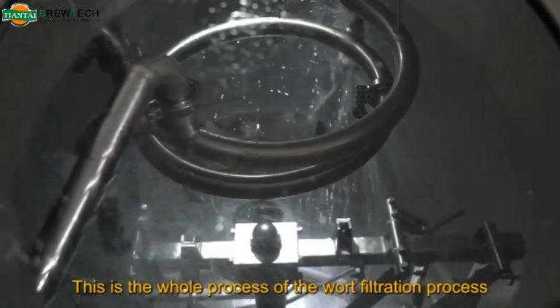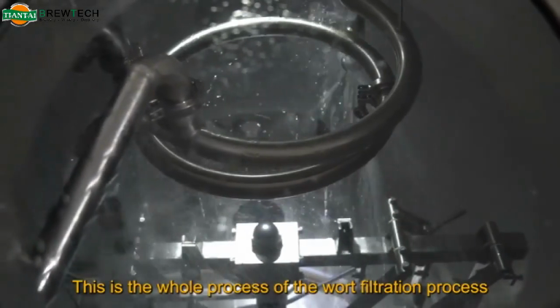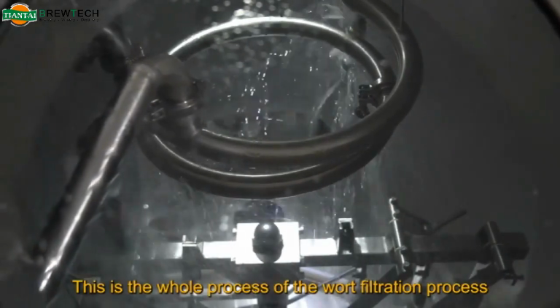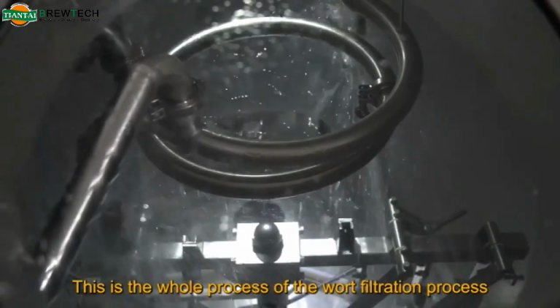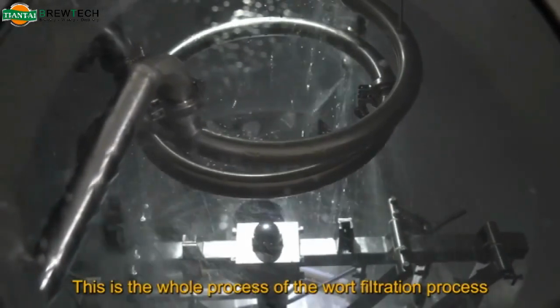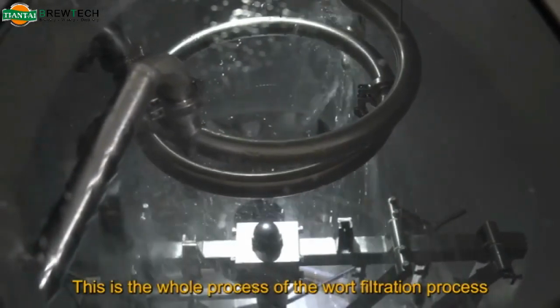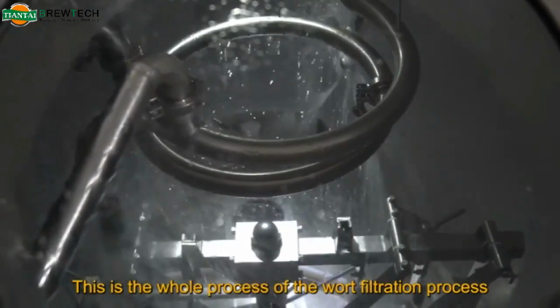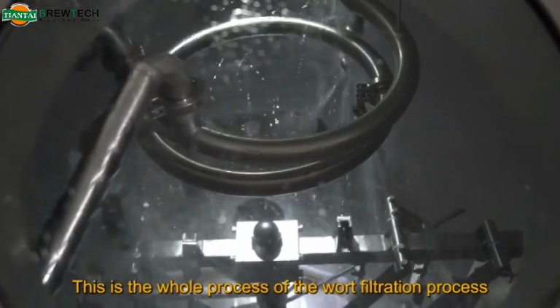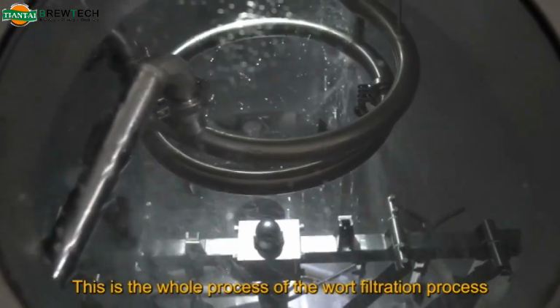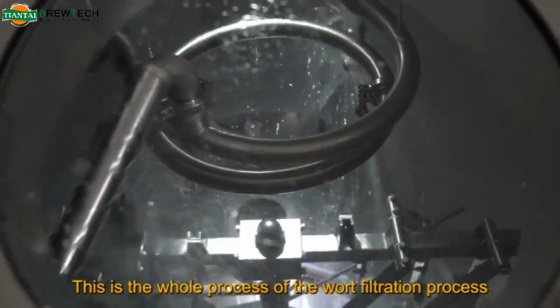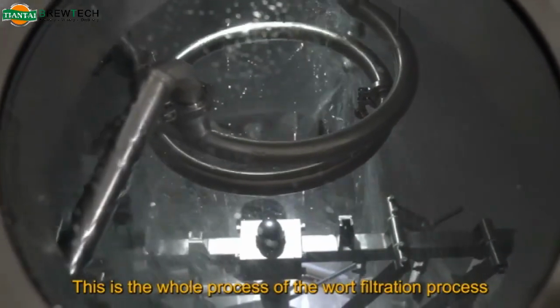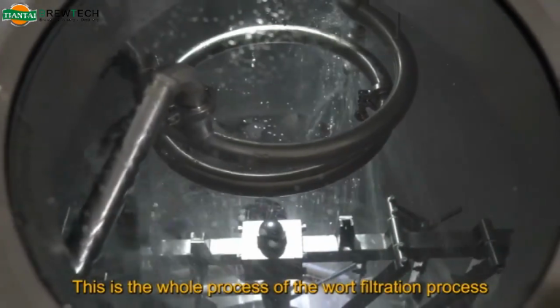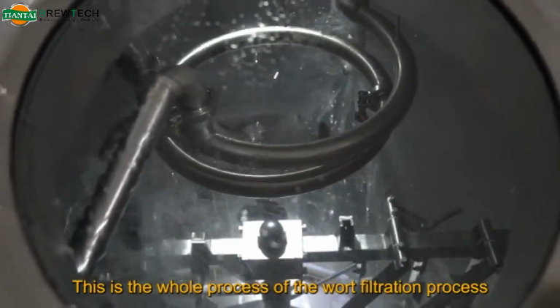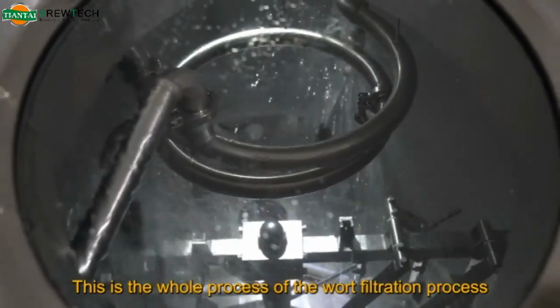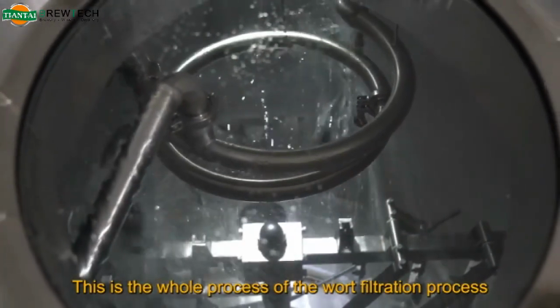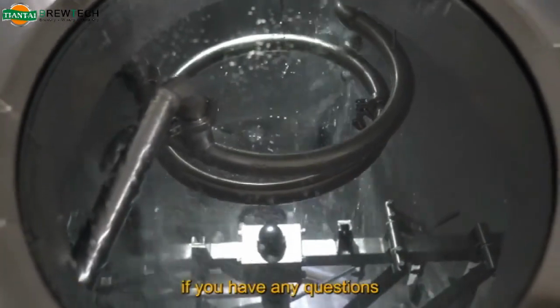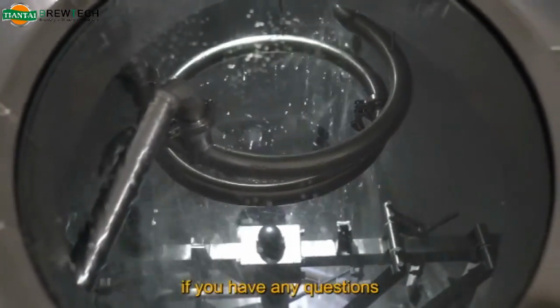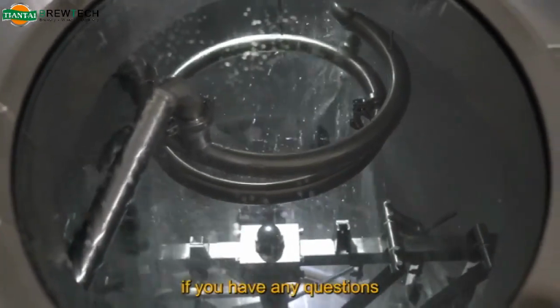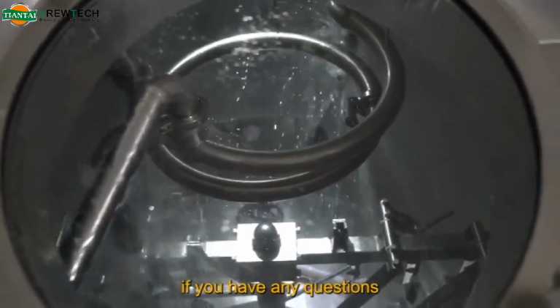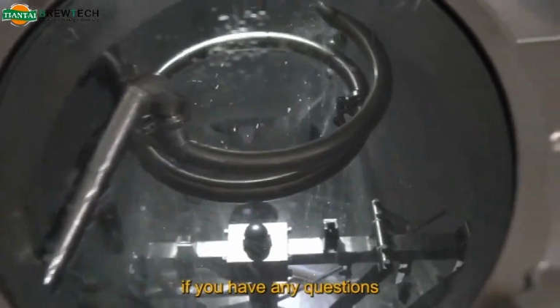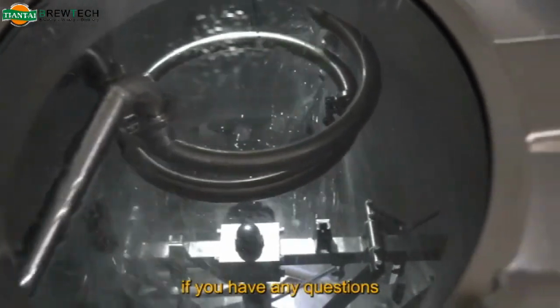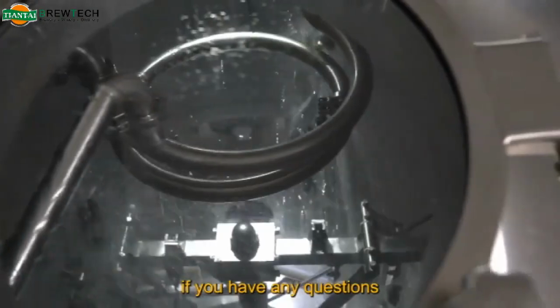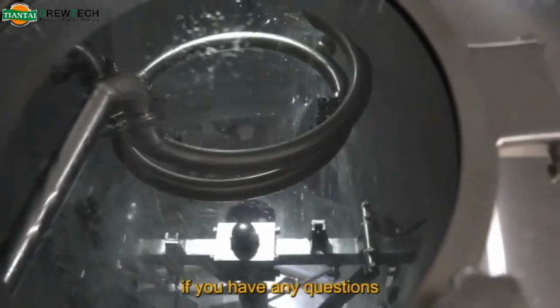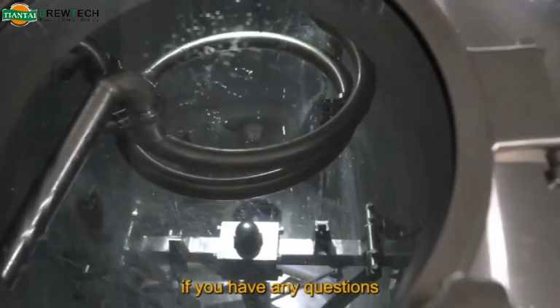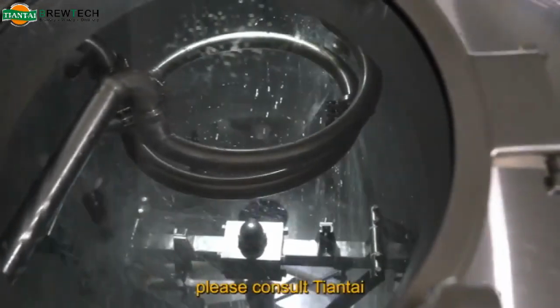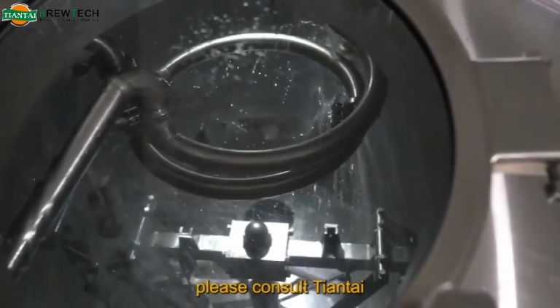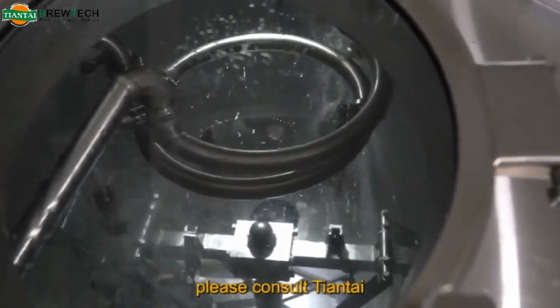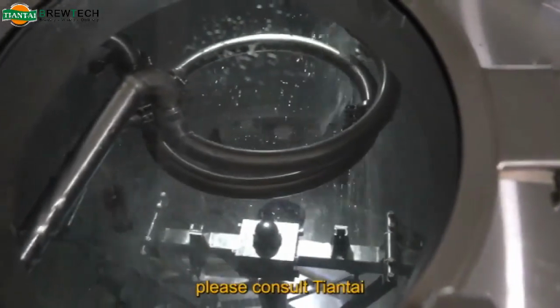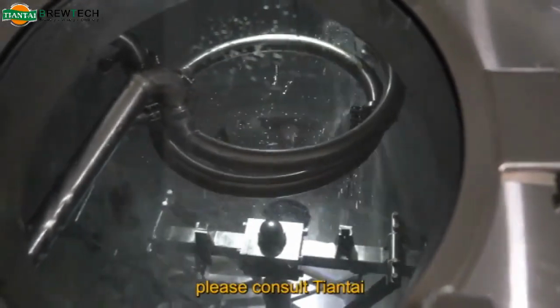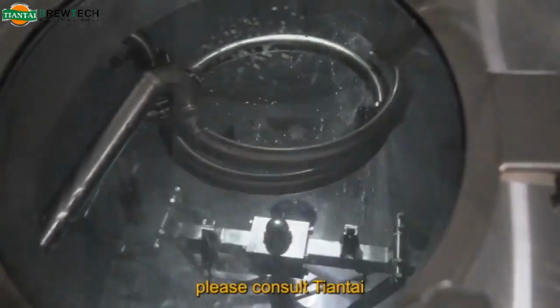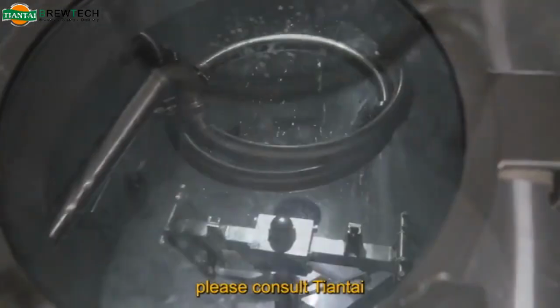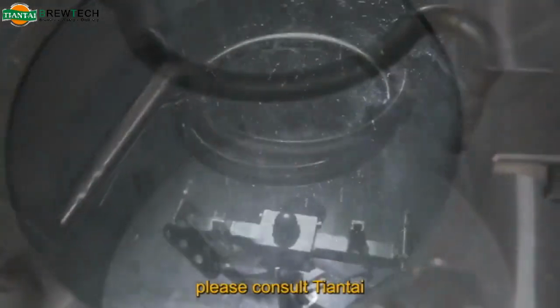This is the whole process of the wort filtration process. If you have any questions, please consult Tiantai.